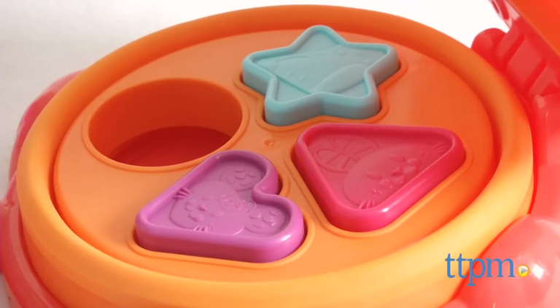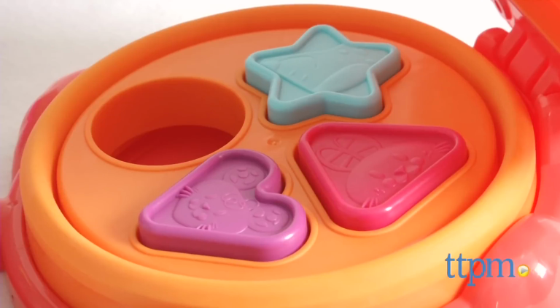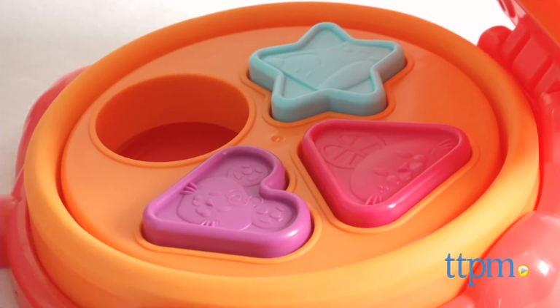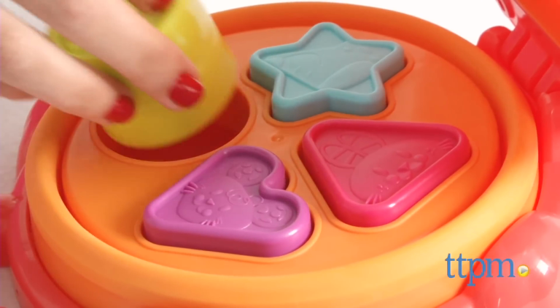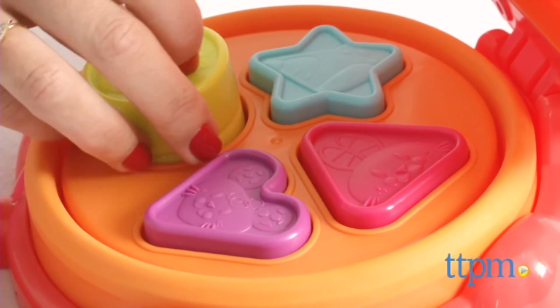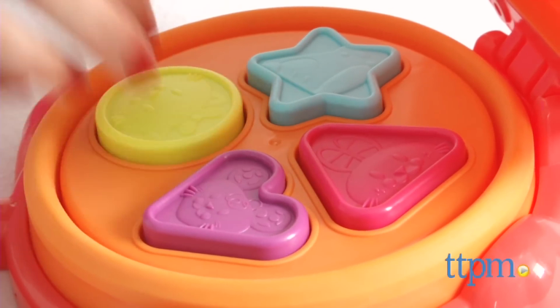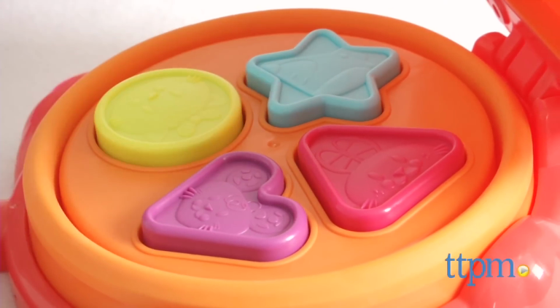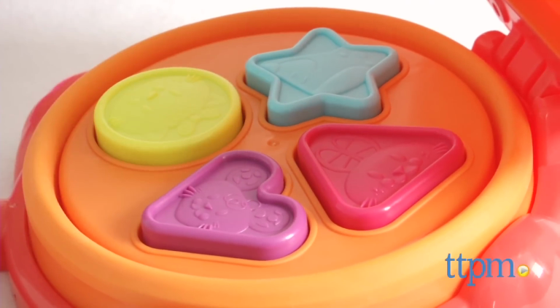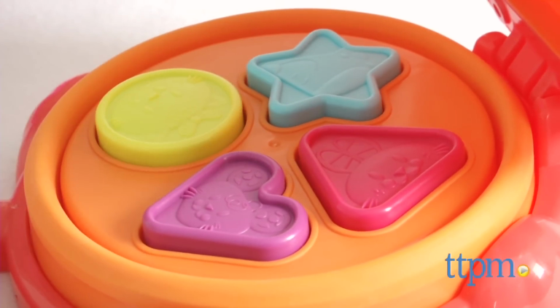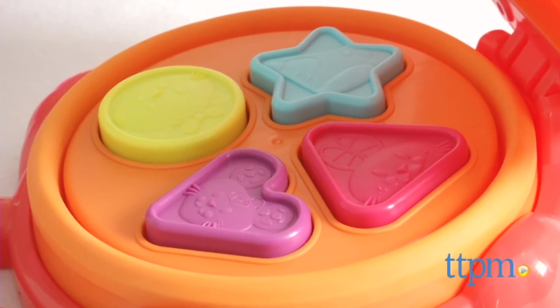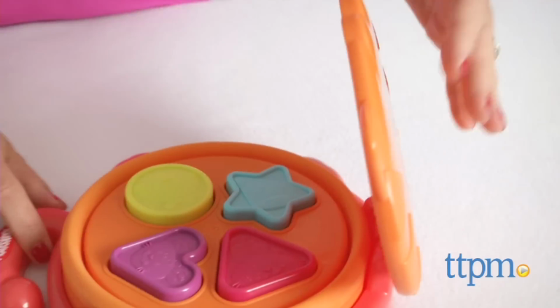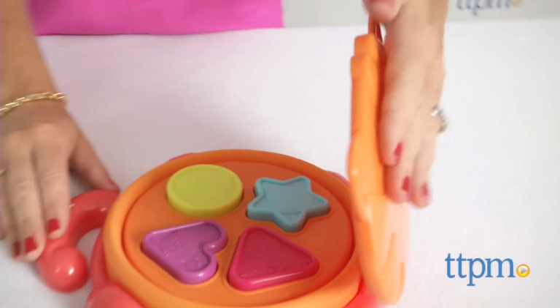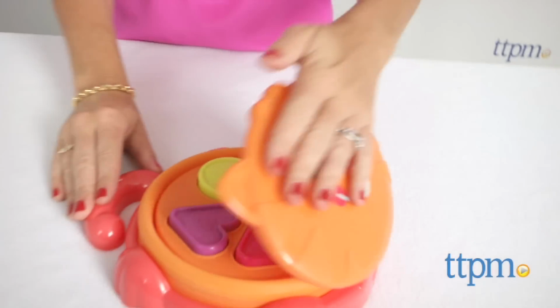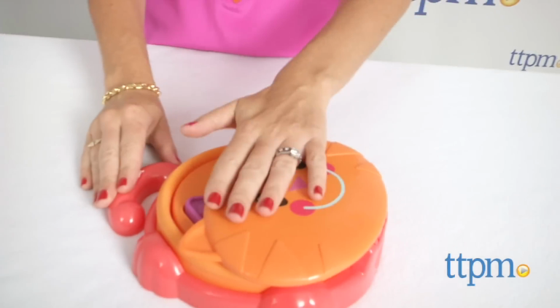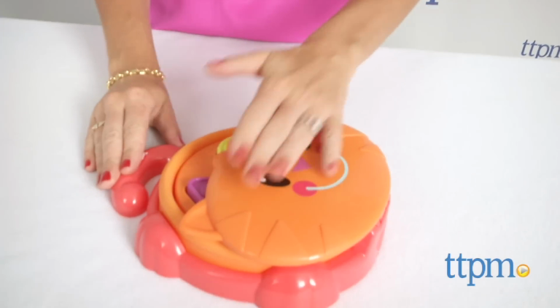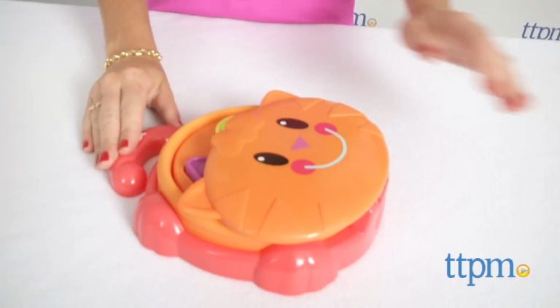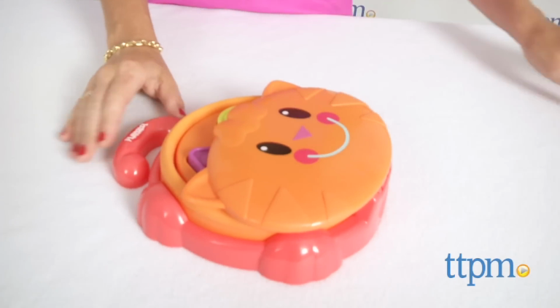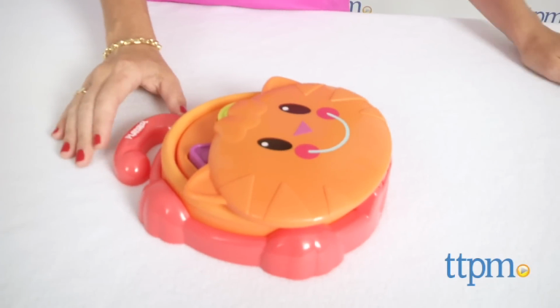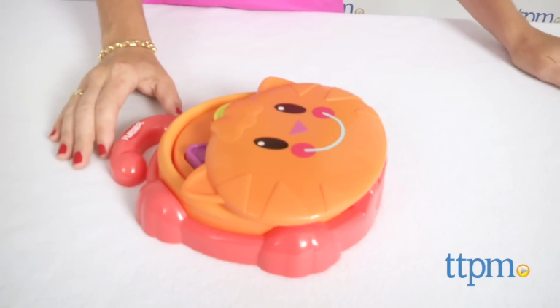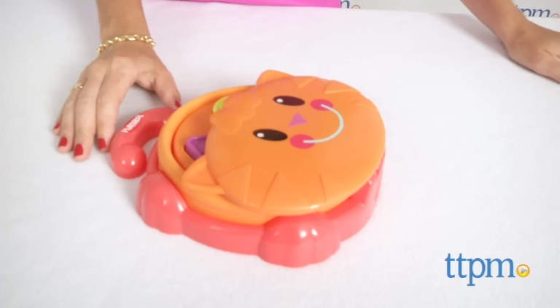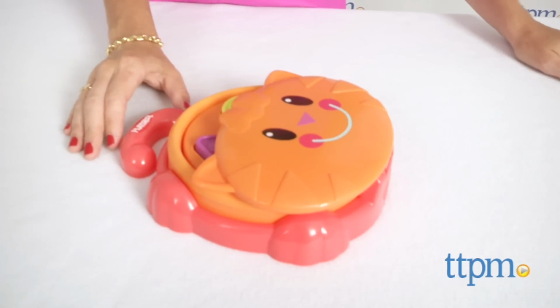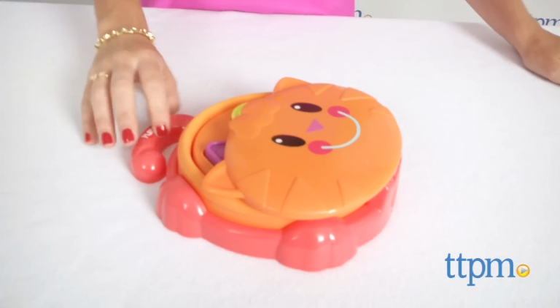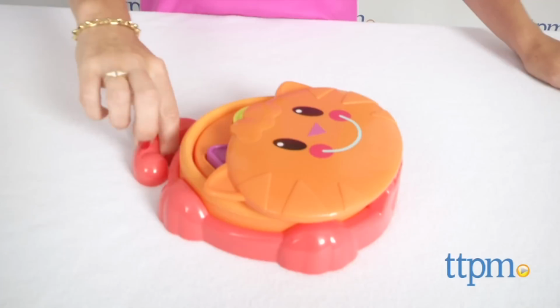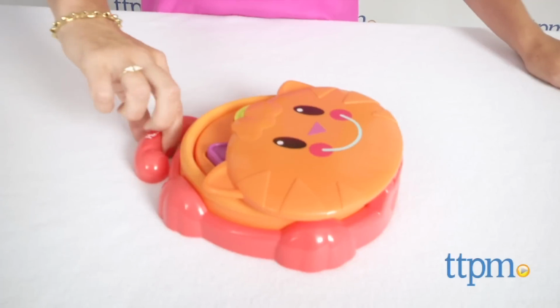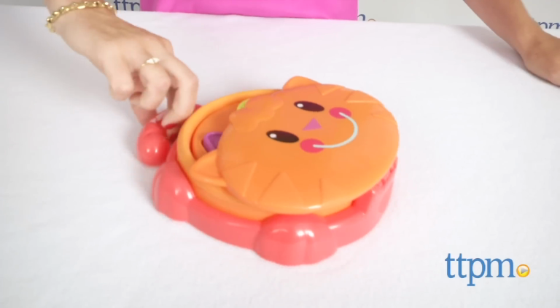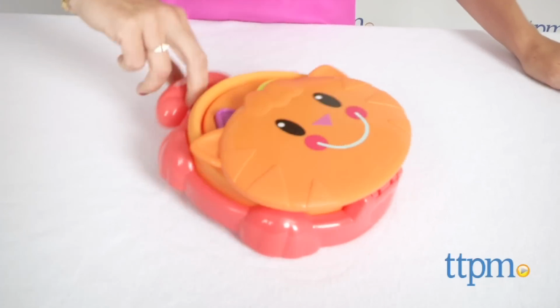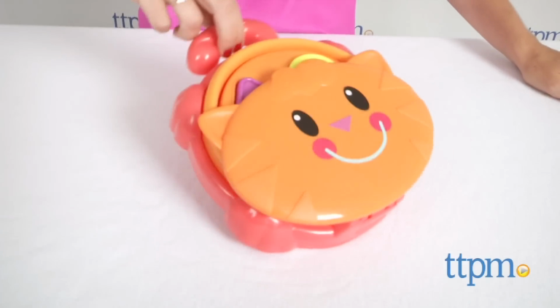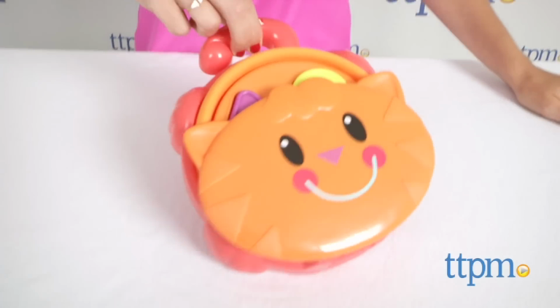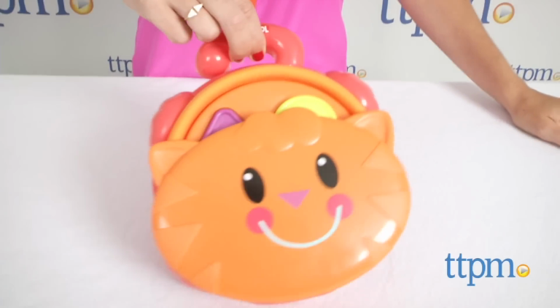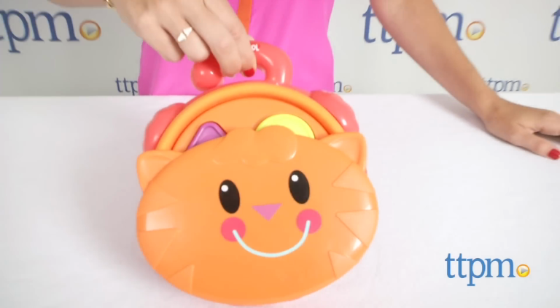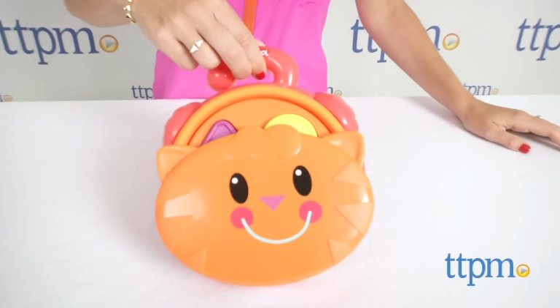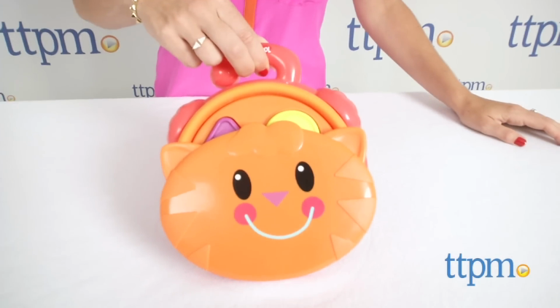As a mom, I appreciate how easy it is to collapse, store, or even fit in my diaper bag for on the go fun.